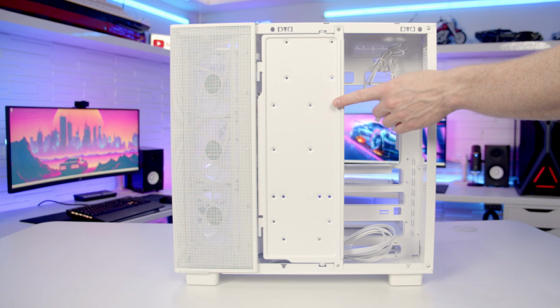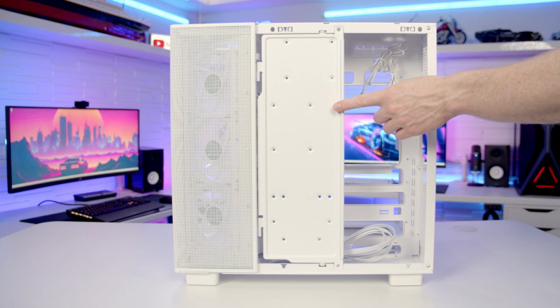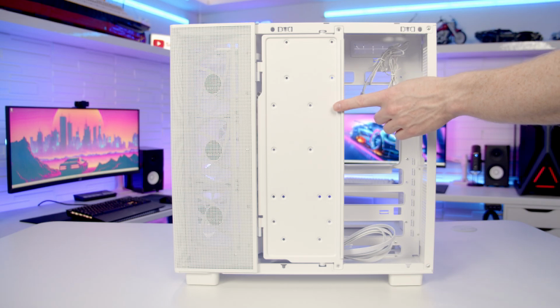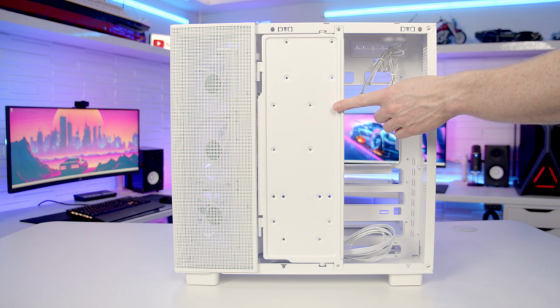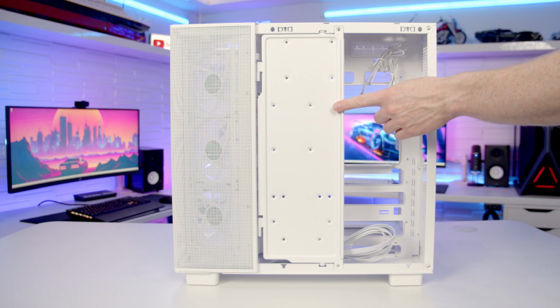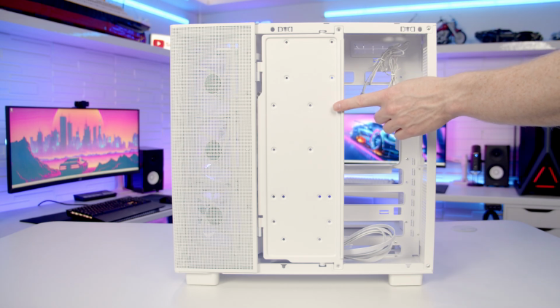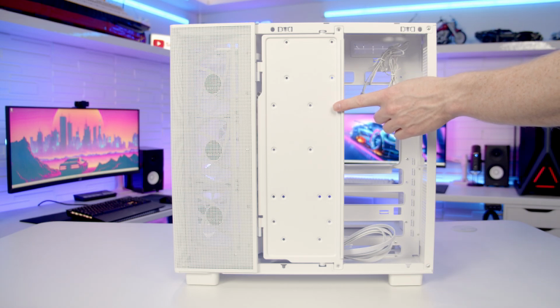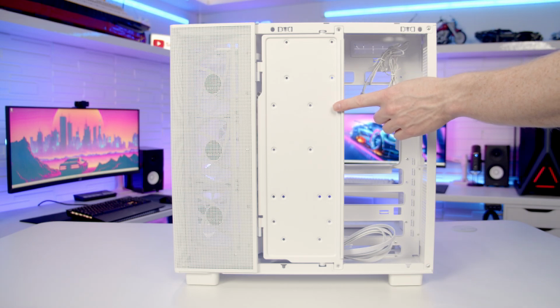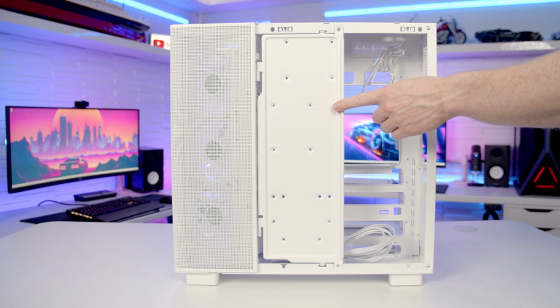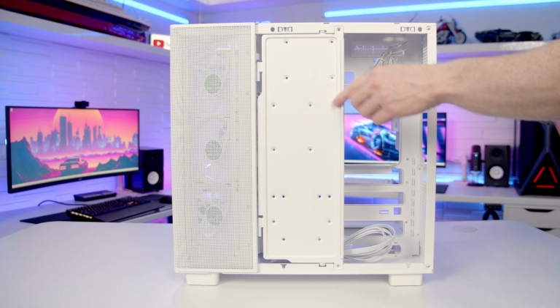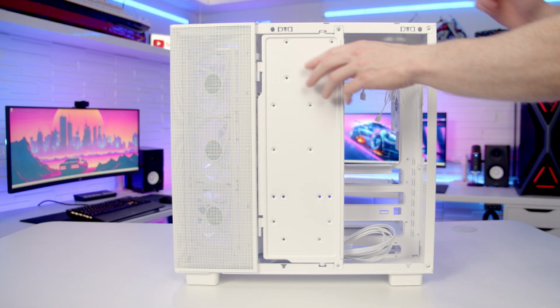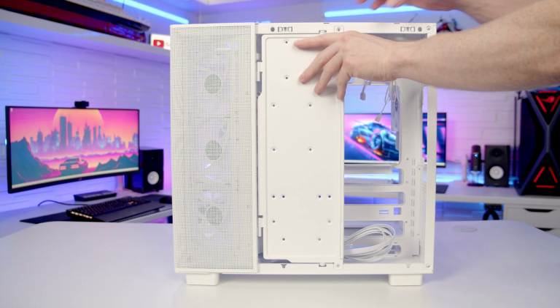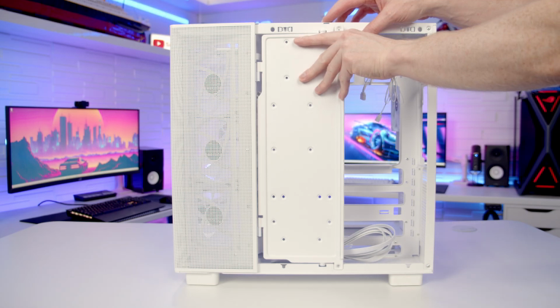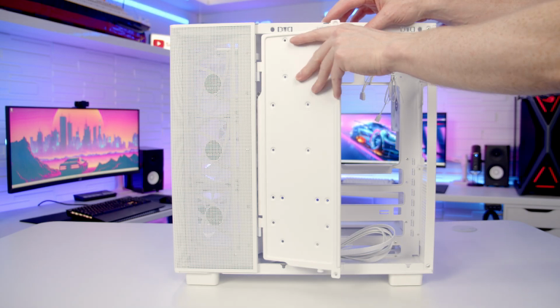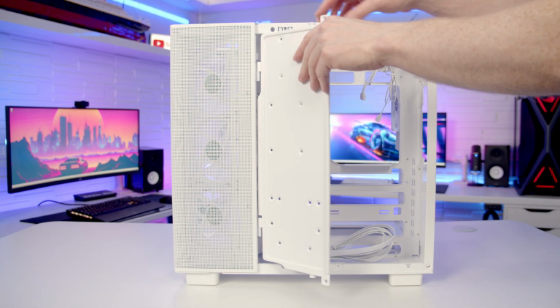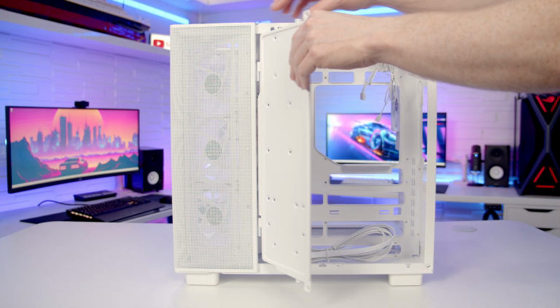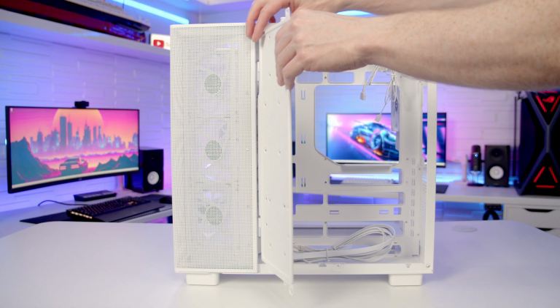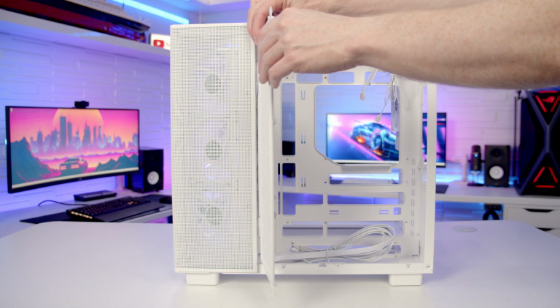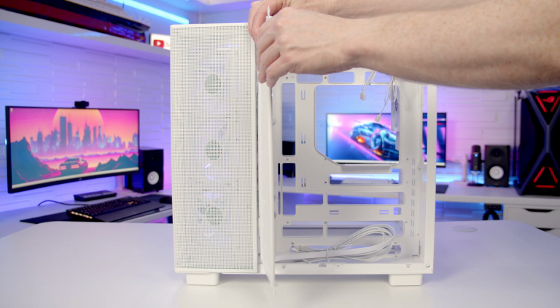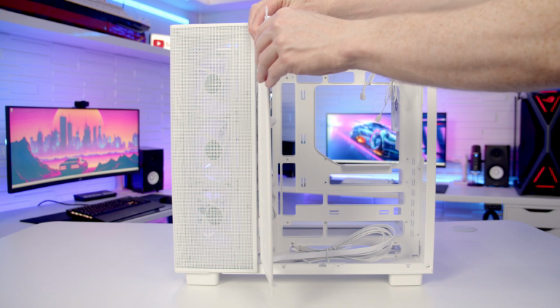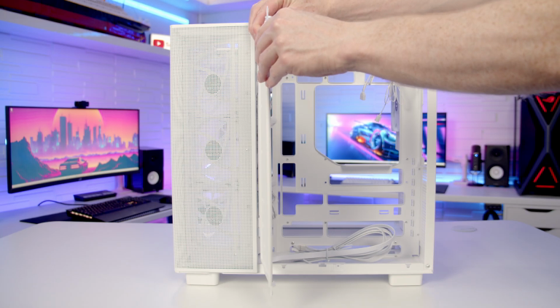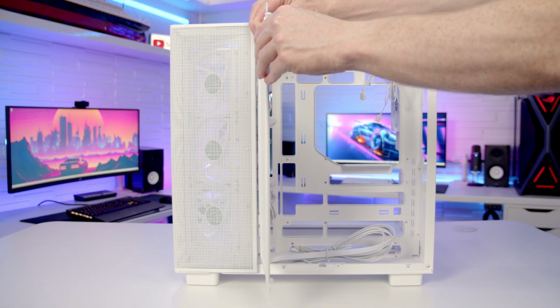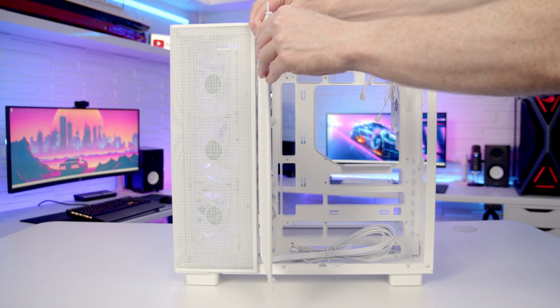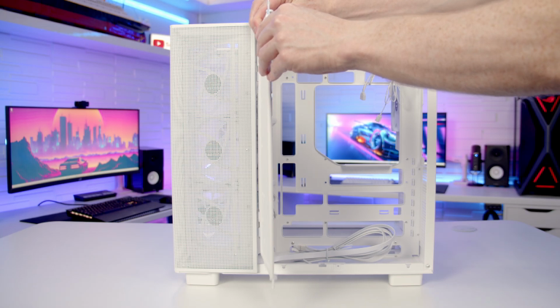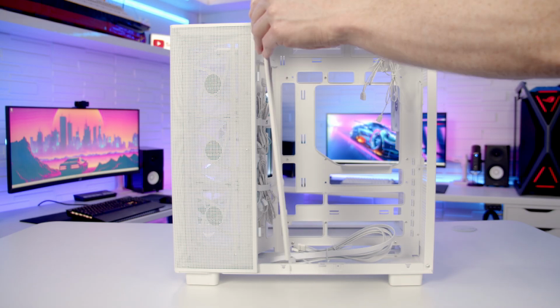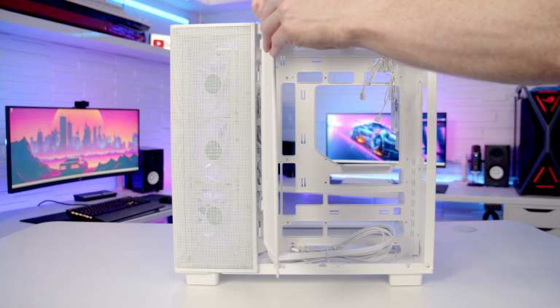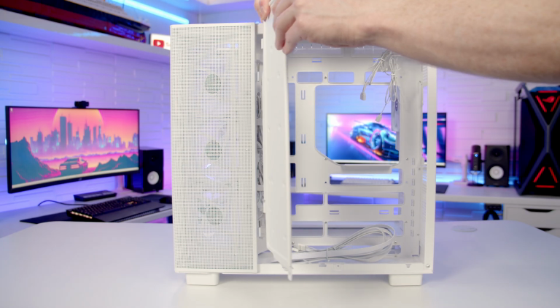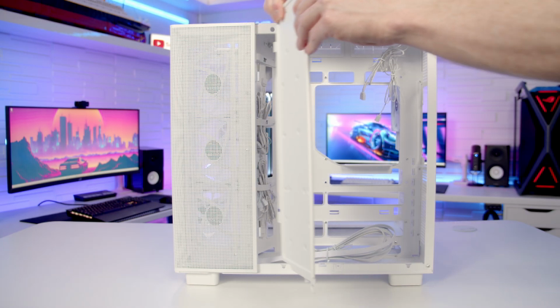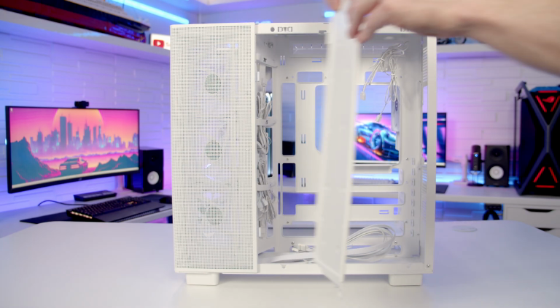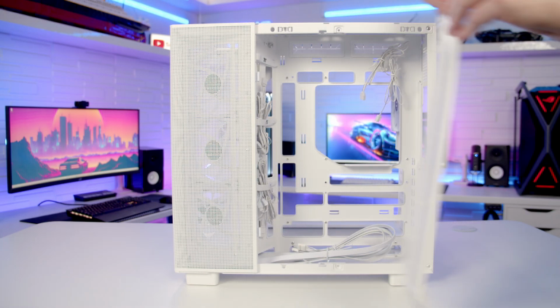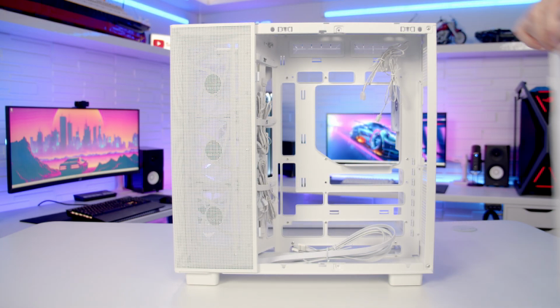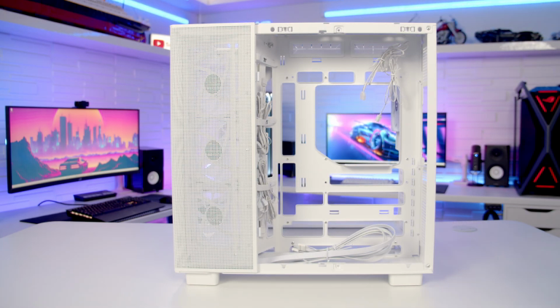It is possible to remove this cable cover door during the build — all you're going to need to do is pull it up to remove it from the case.